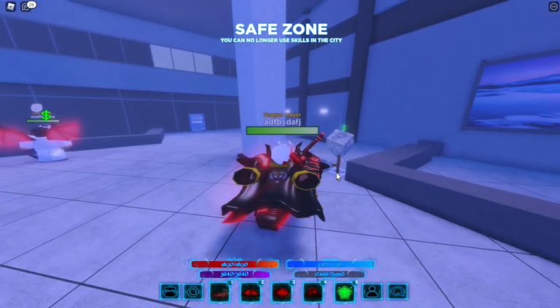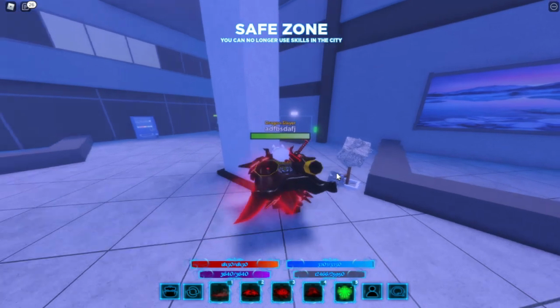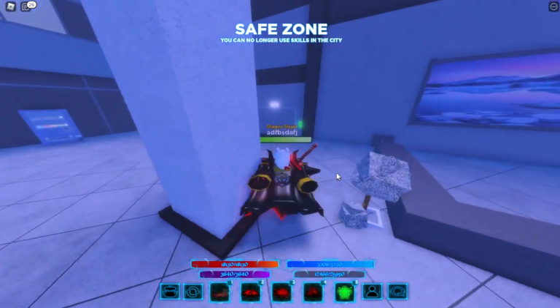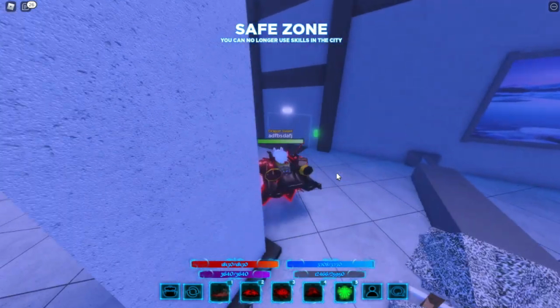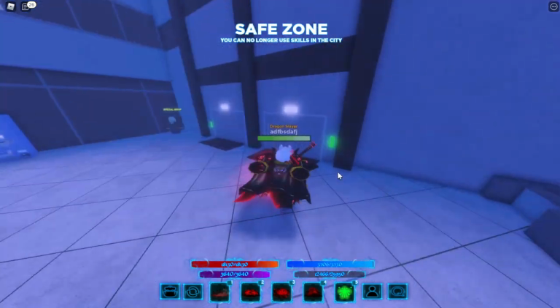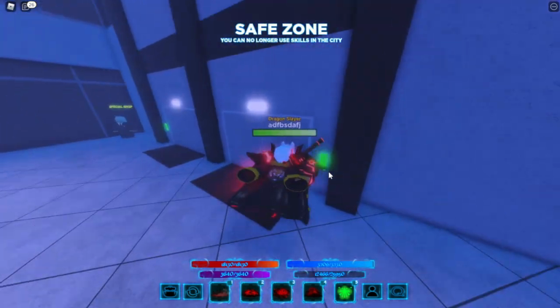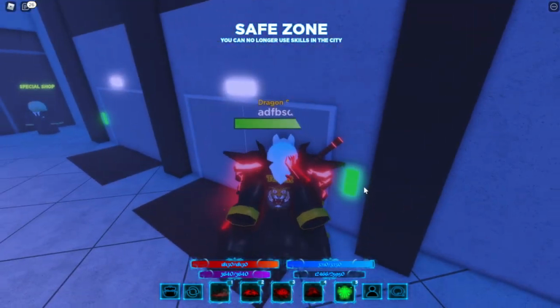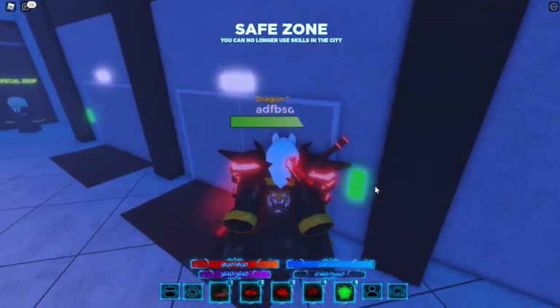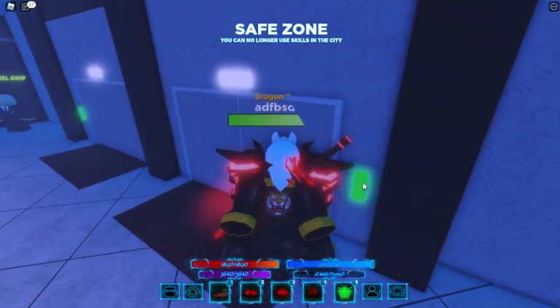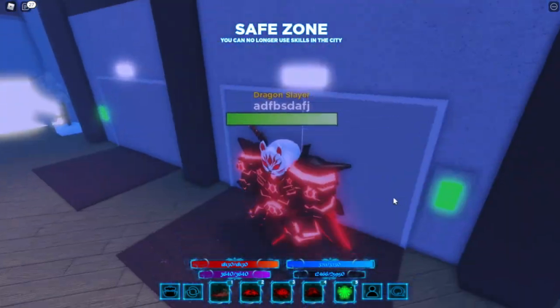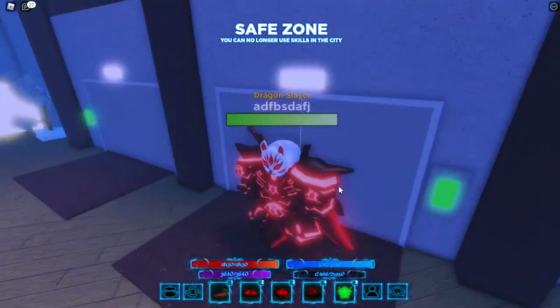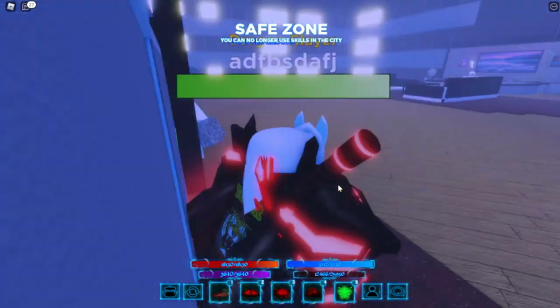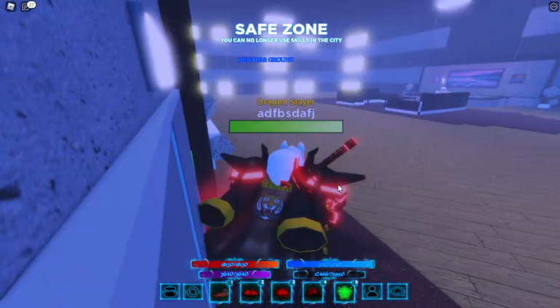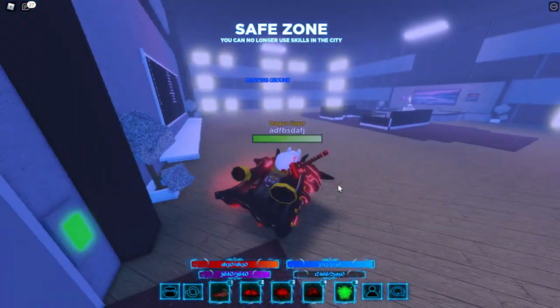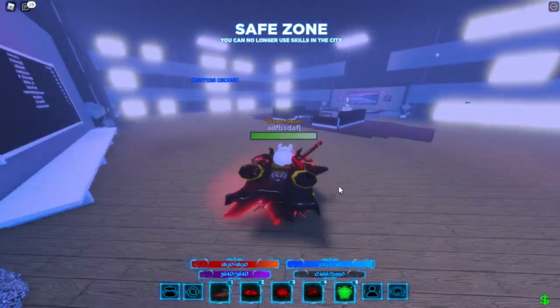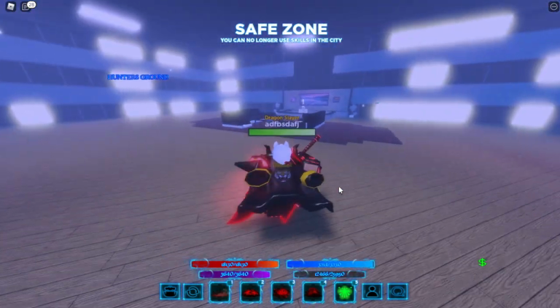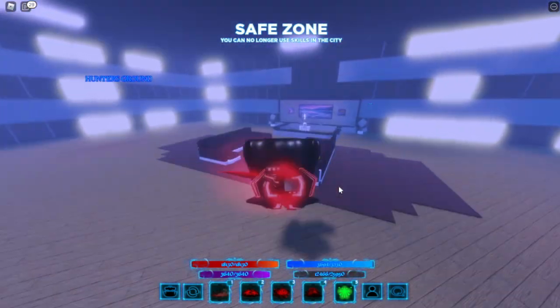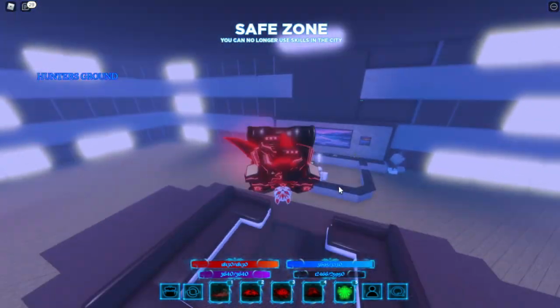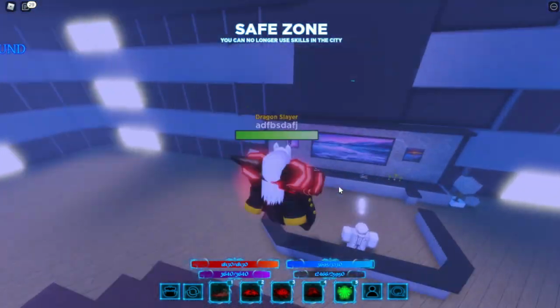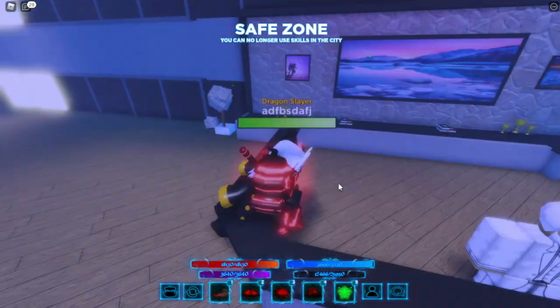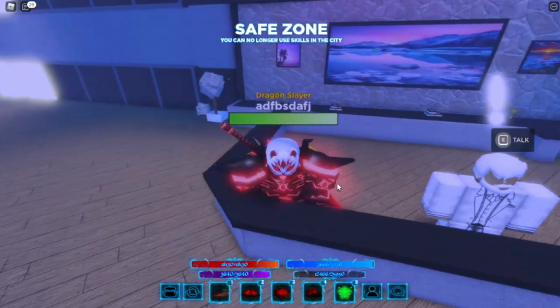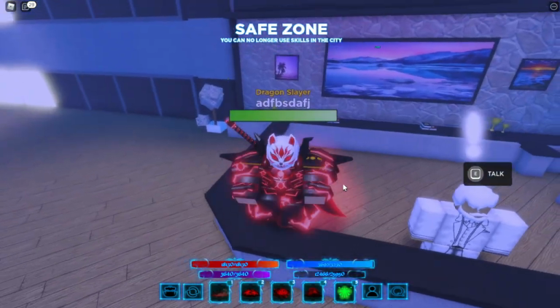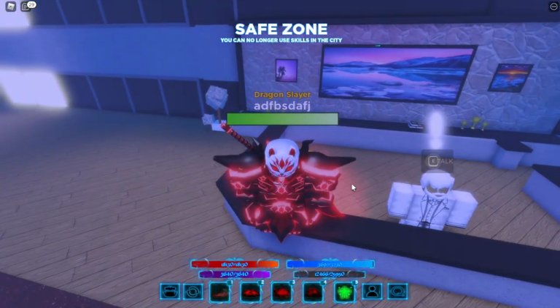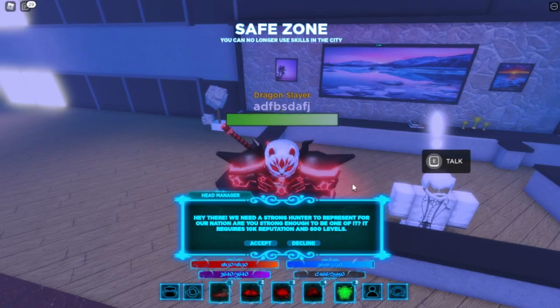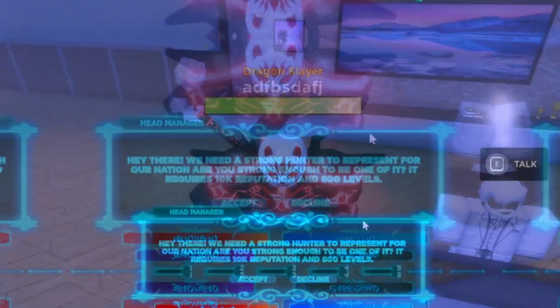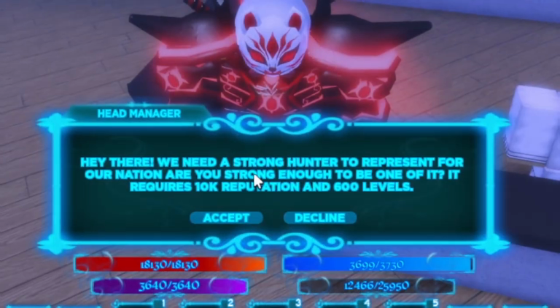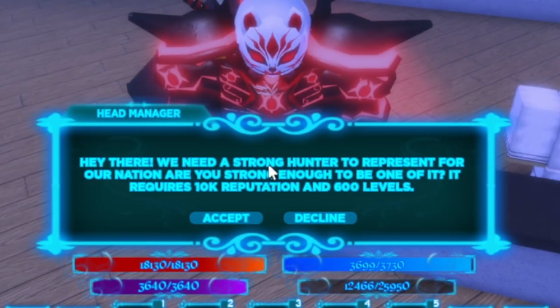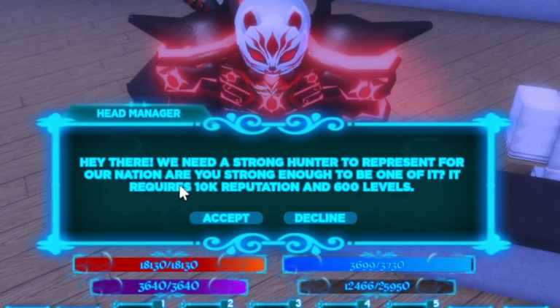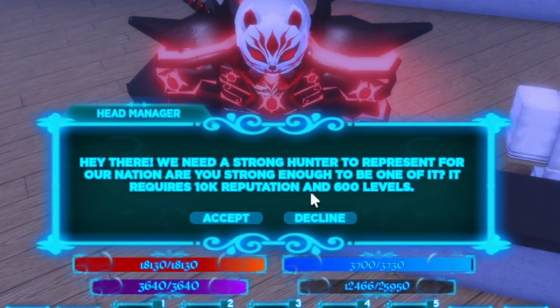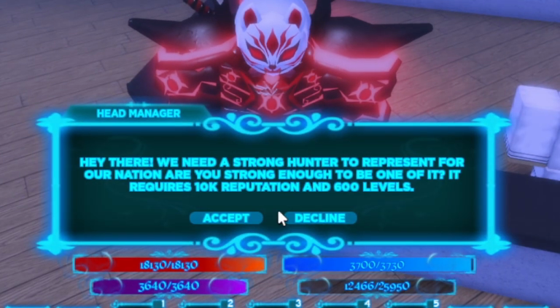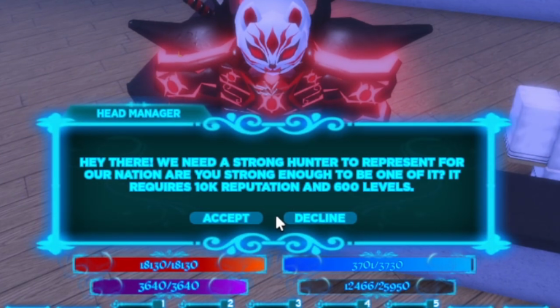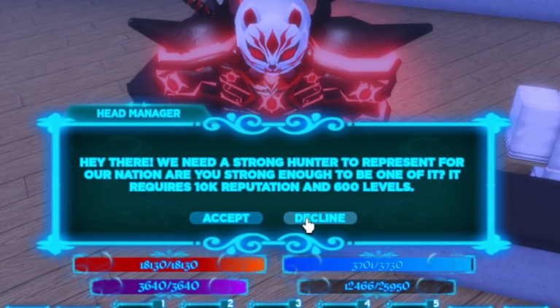This guy is the class manager, which you can change your class for 100 Robux. This place also has it upstairs. Go to this elevator, click the green button, and then if you reach the number of requirements, talk to this guy and you can get a national hunter rank.